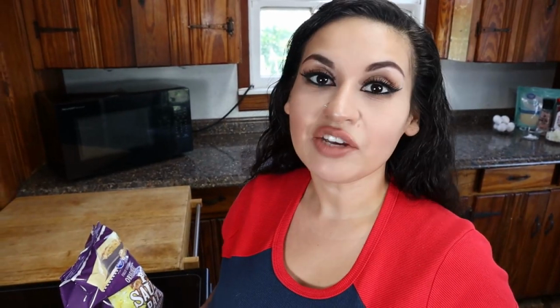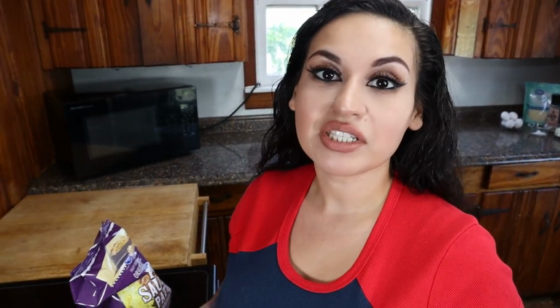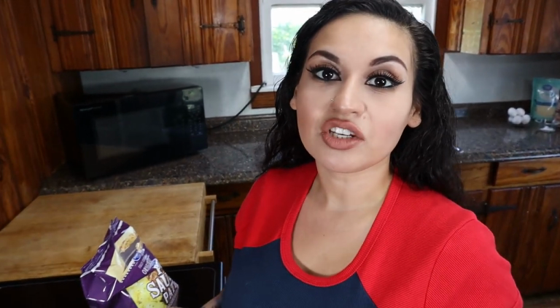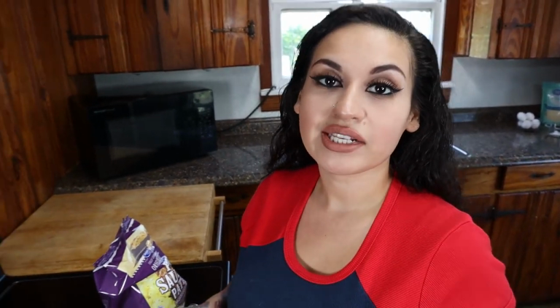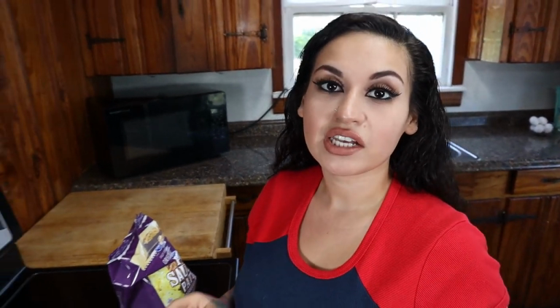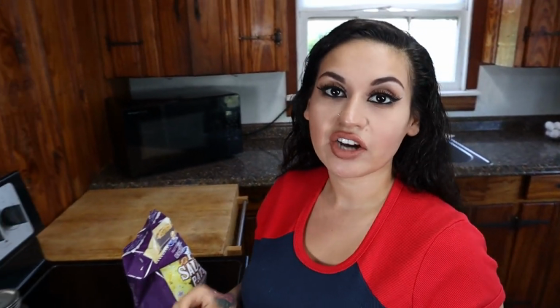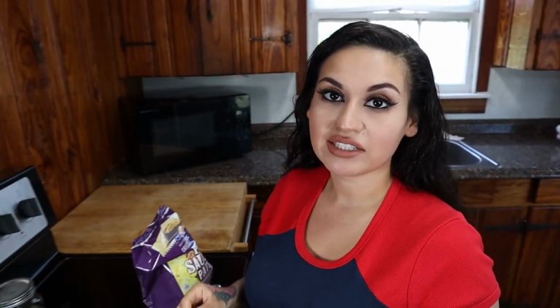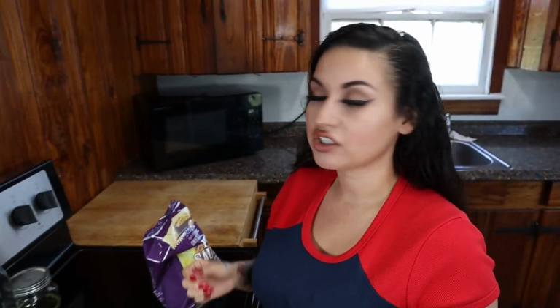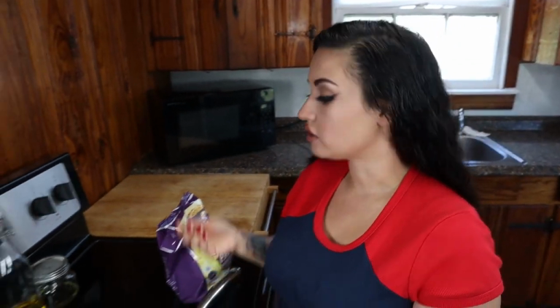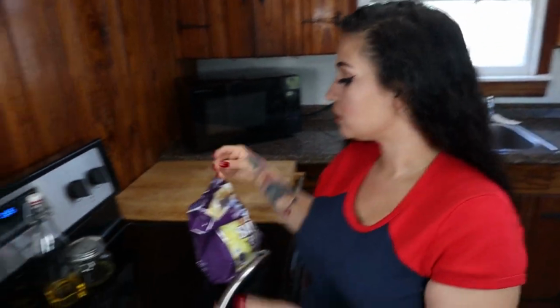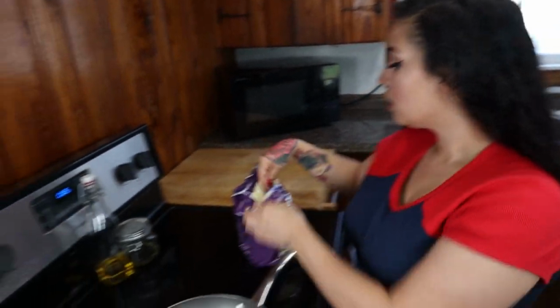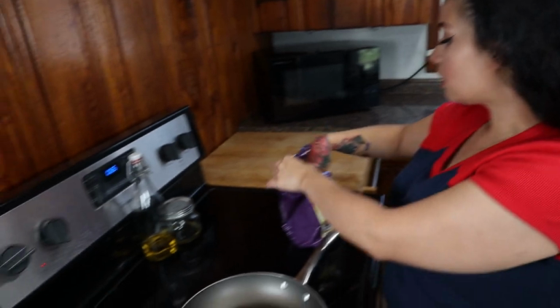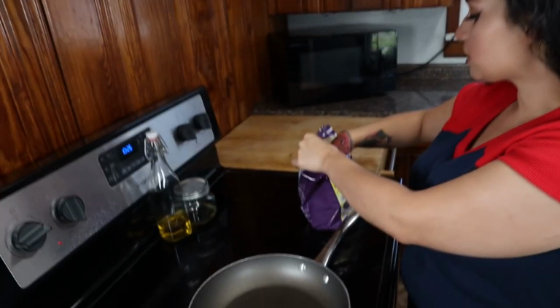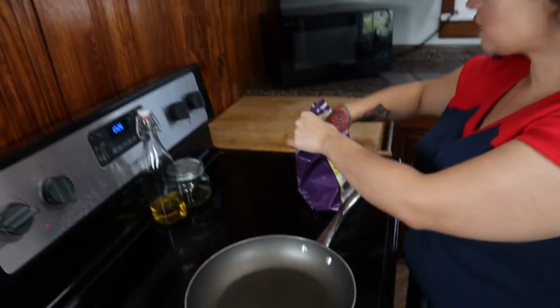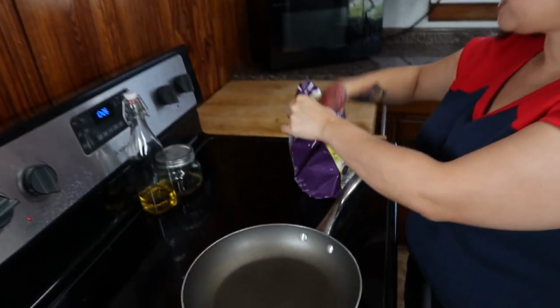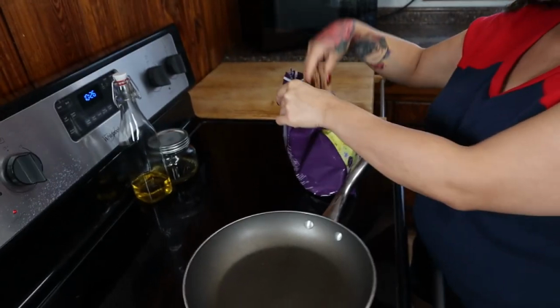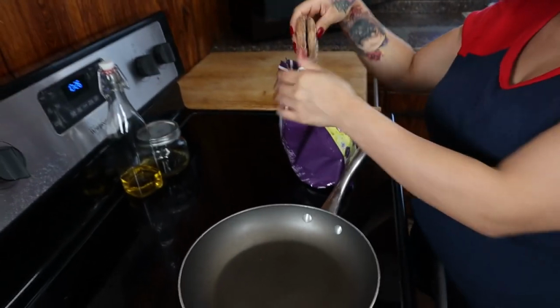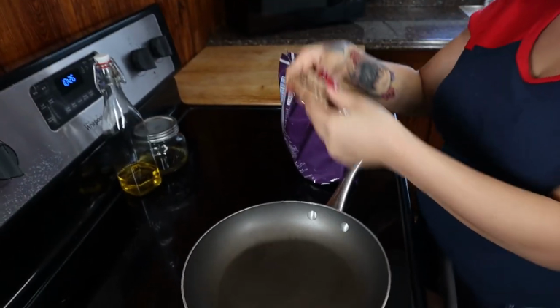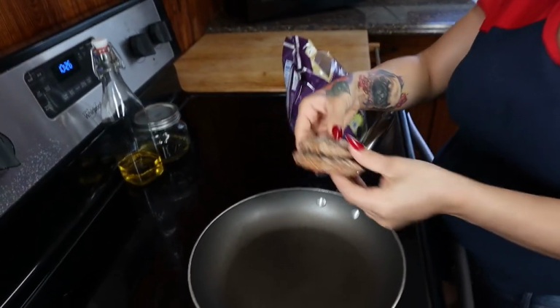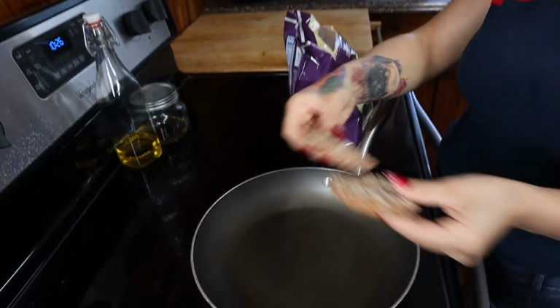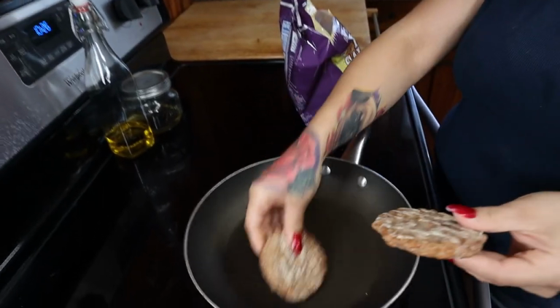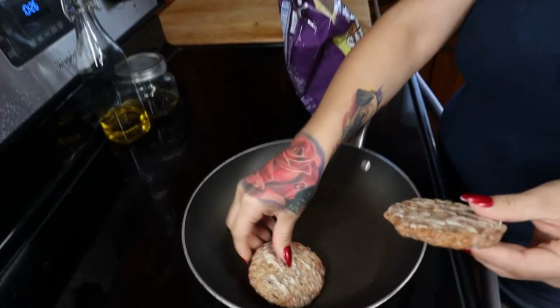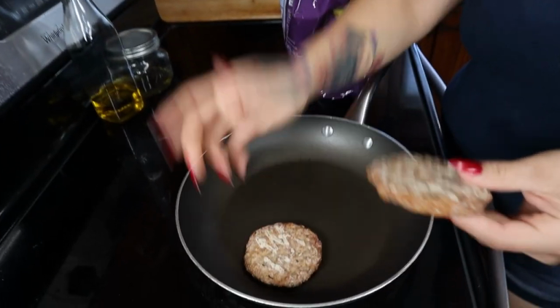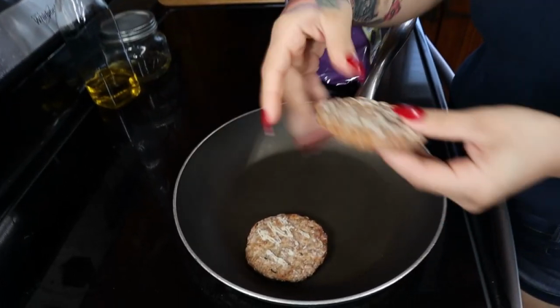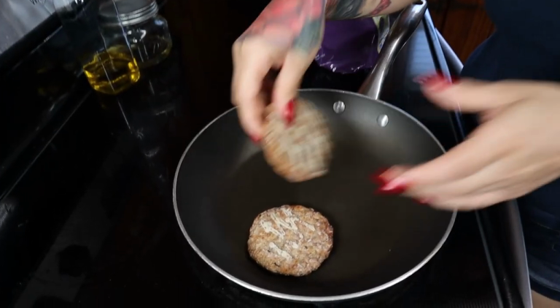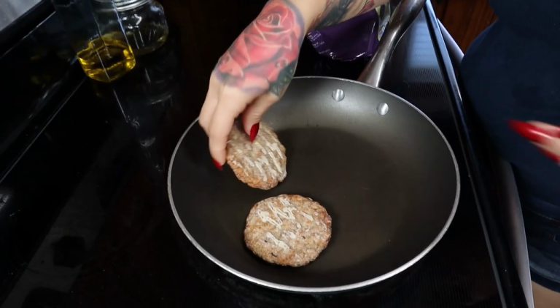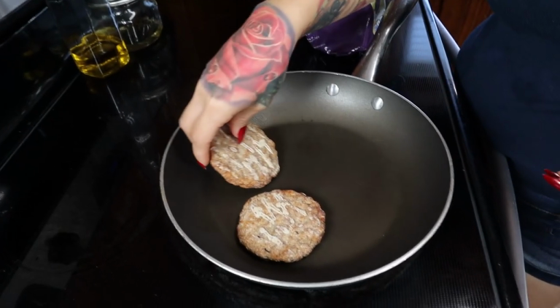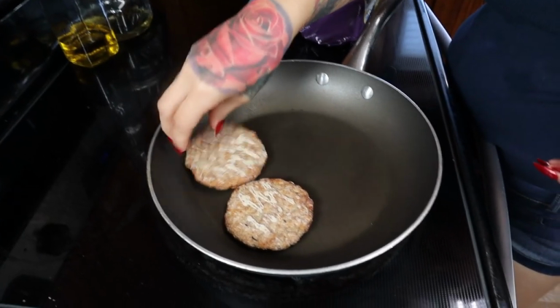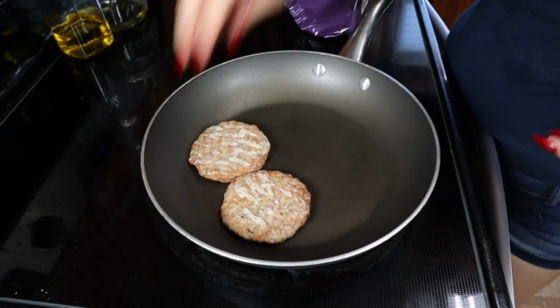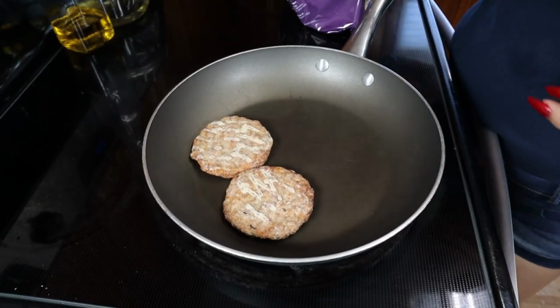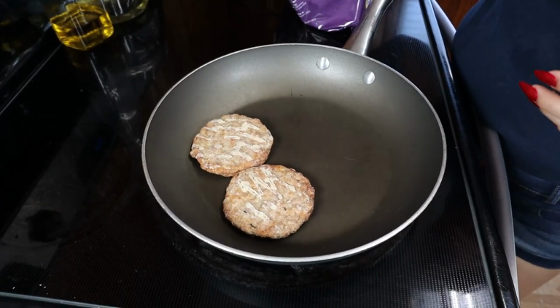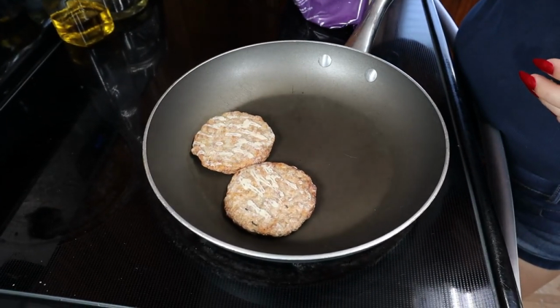First thing you want to start doing is cooking your eggs and your sausage. Simply put the sausage patties in the pan and let them cook all the way through.